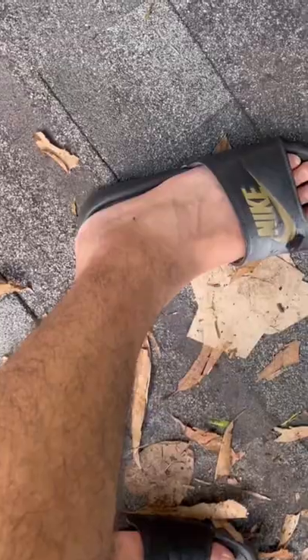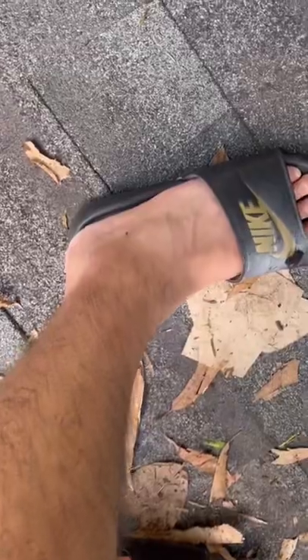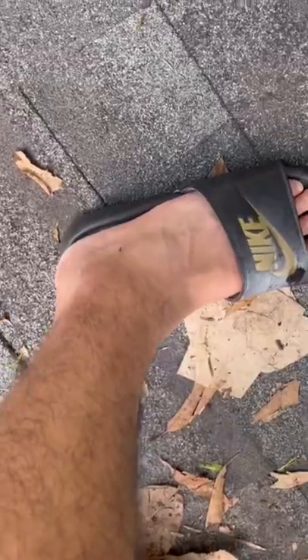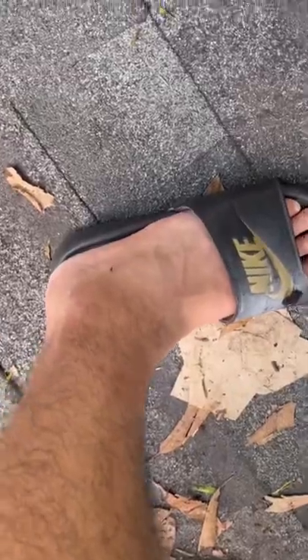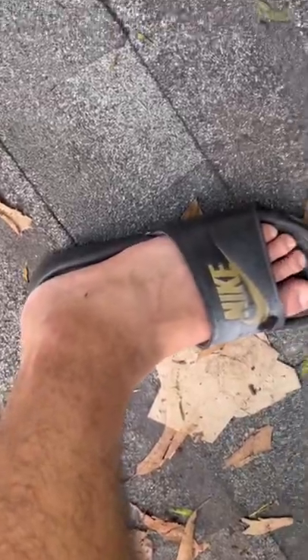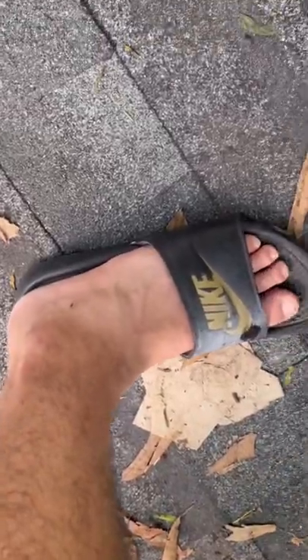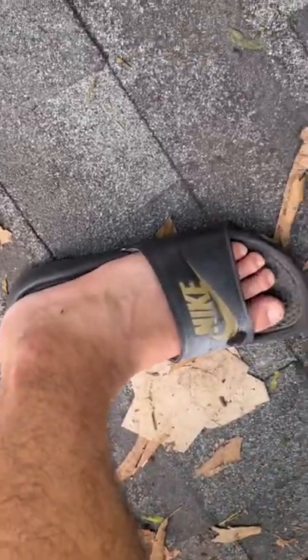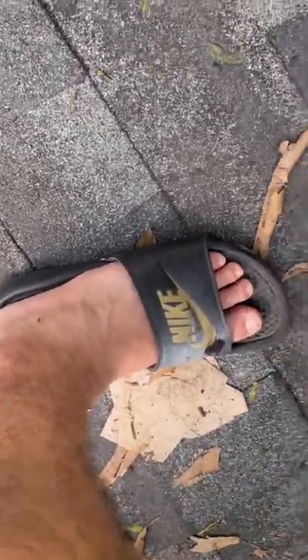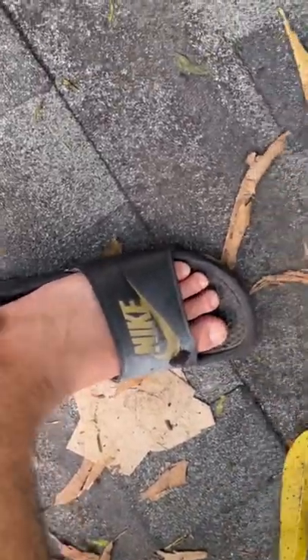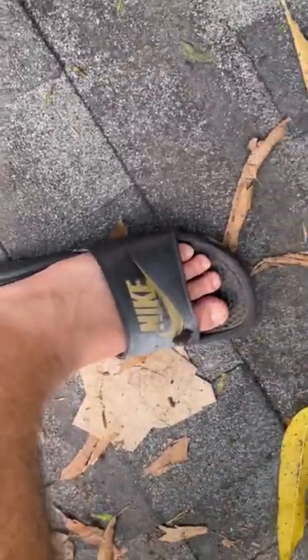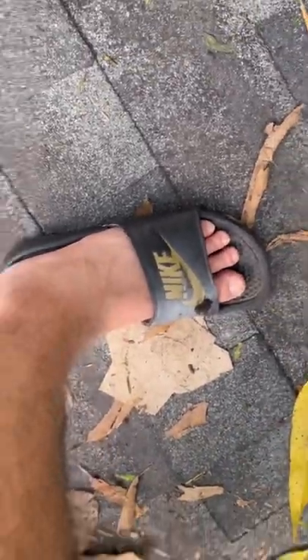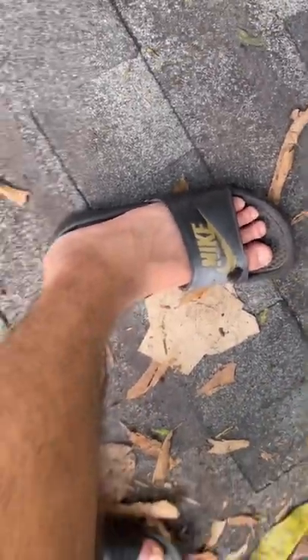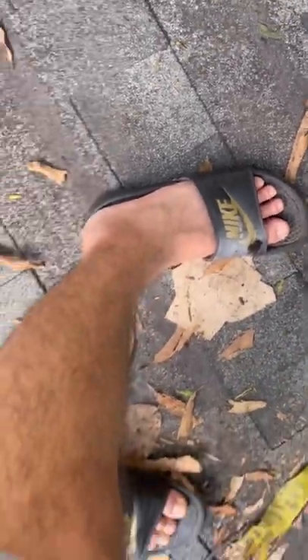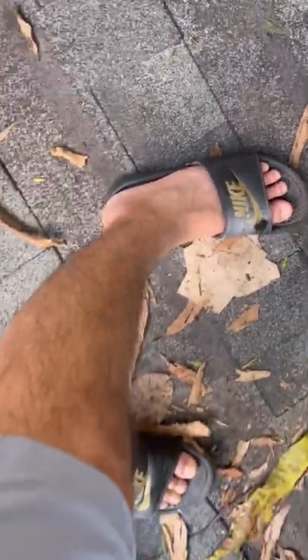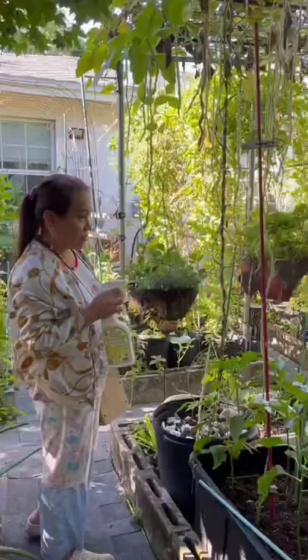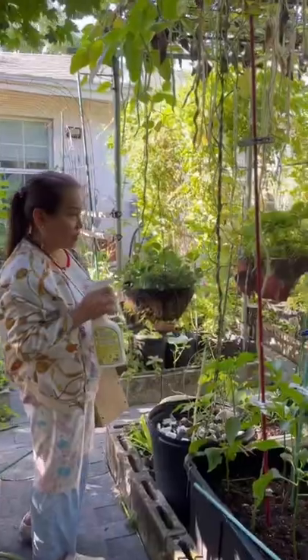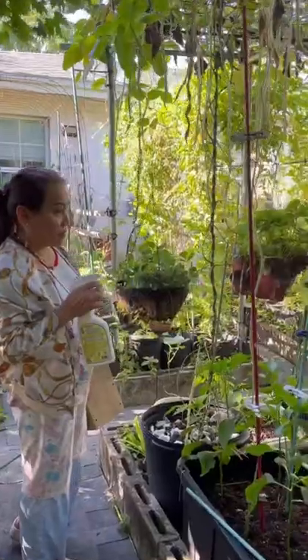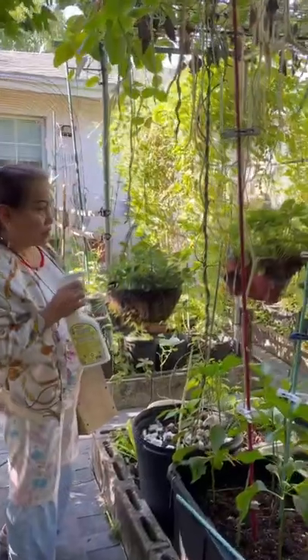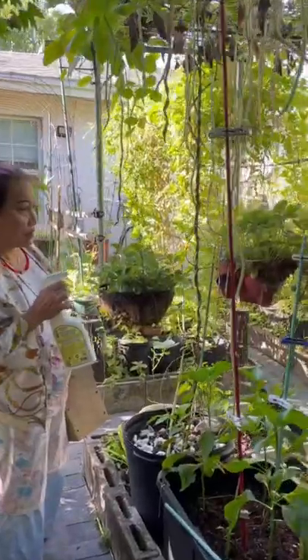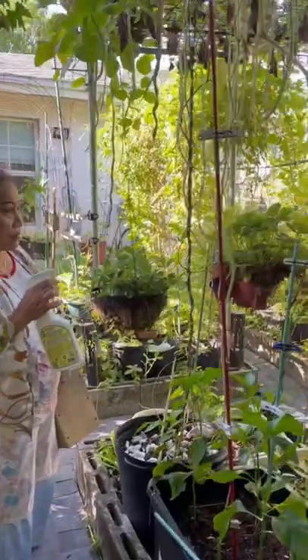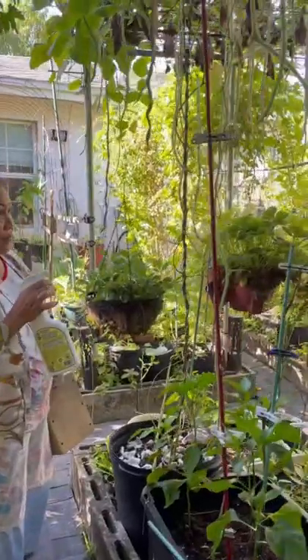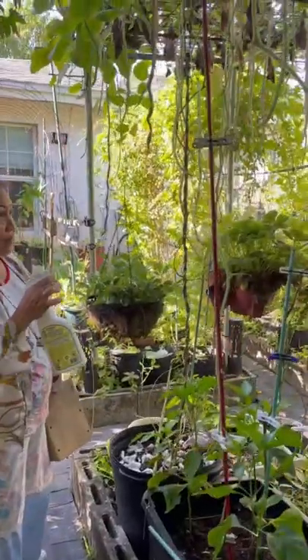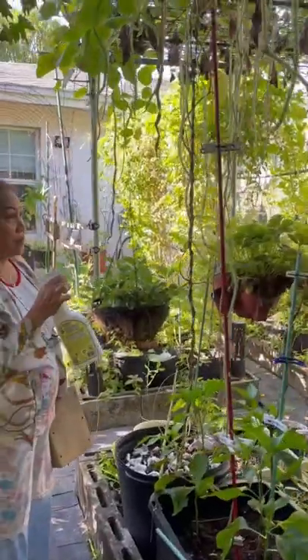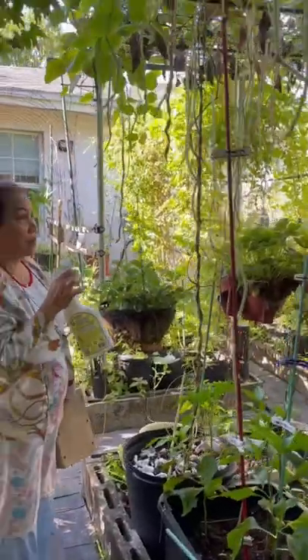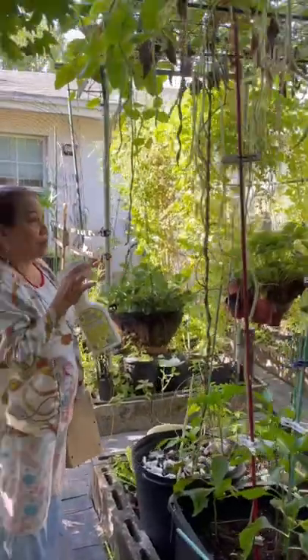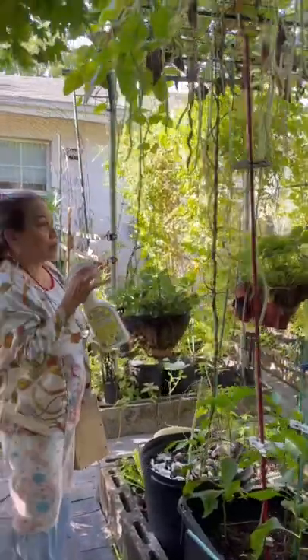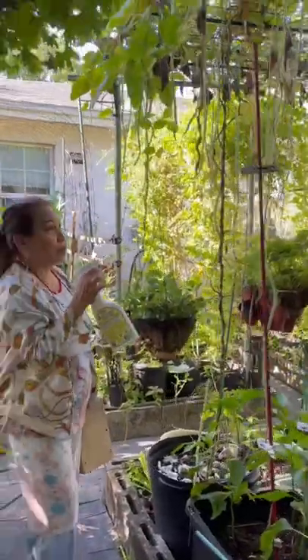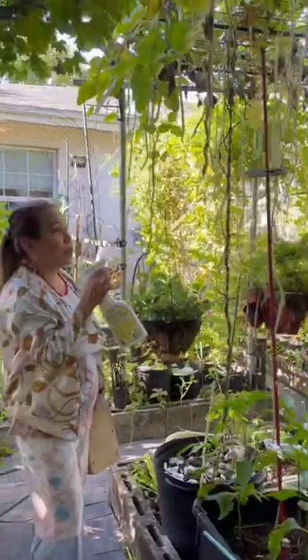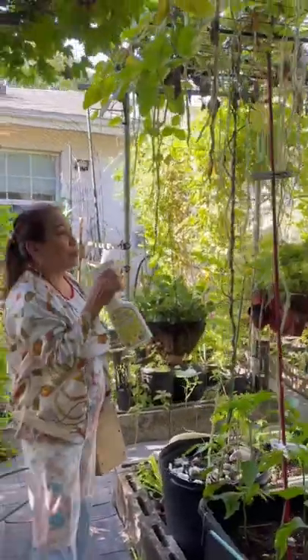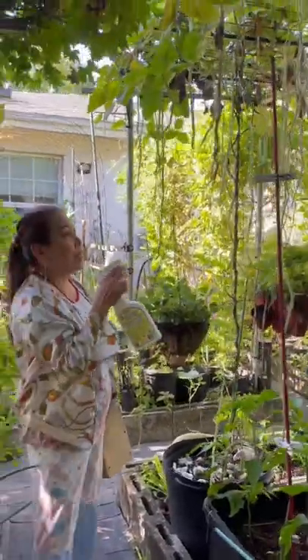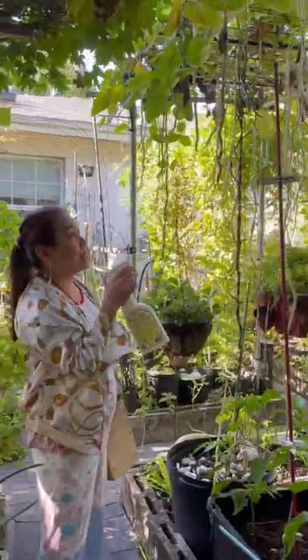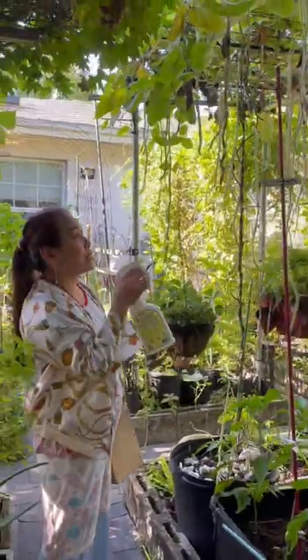Tired of mosquitoes in your garden? Today mom's showing us how she keeps the mosquitoes away in her garden. Let's get started.